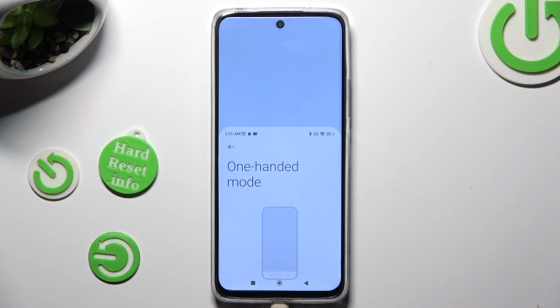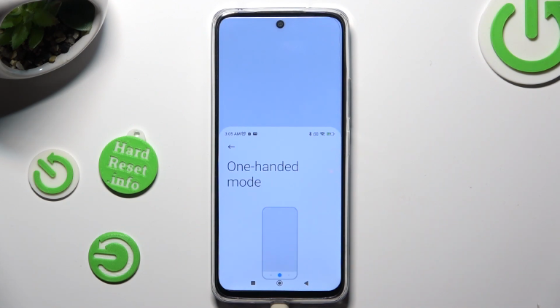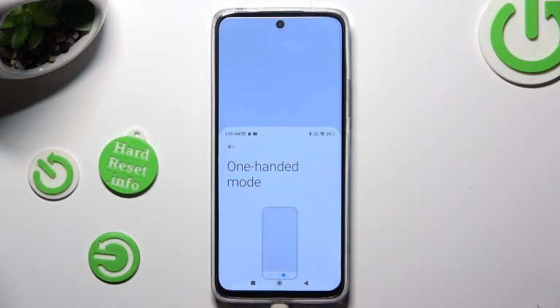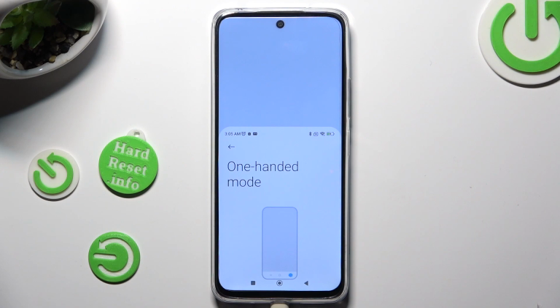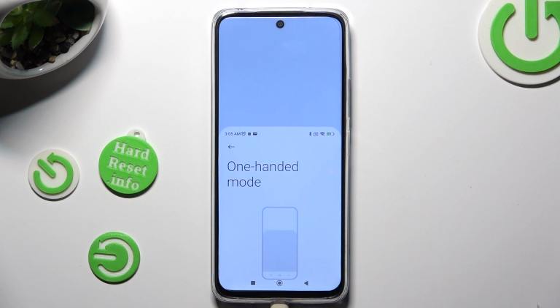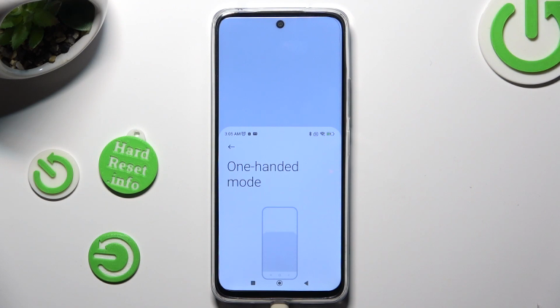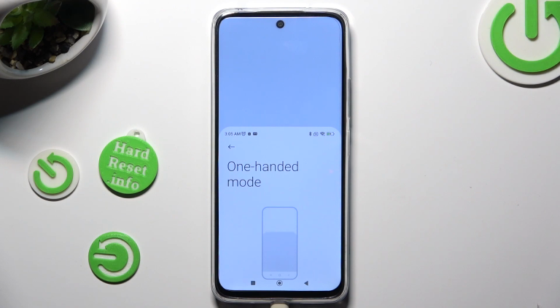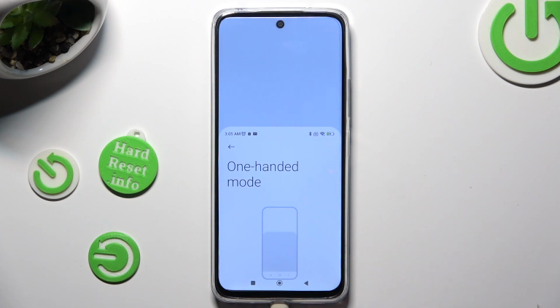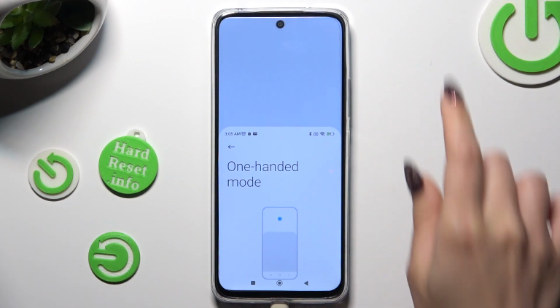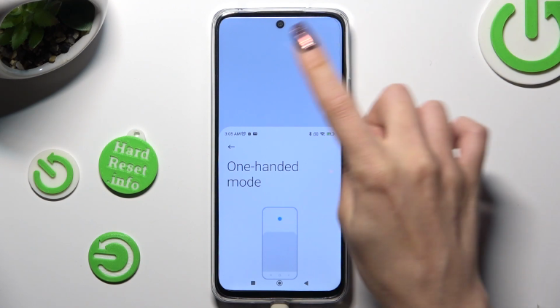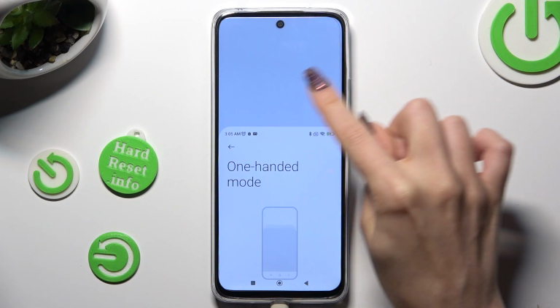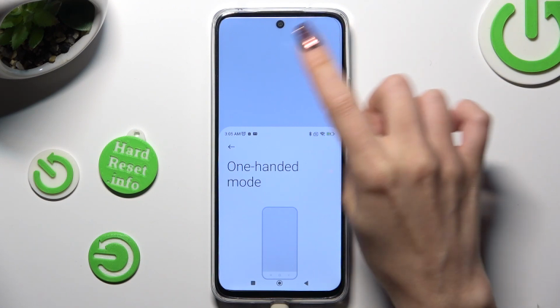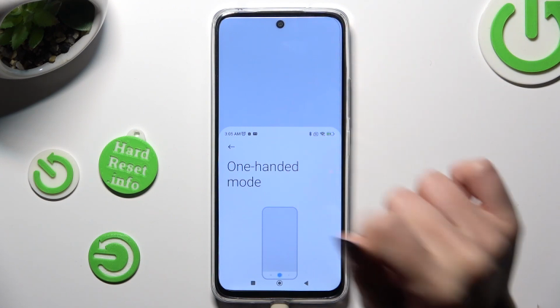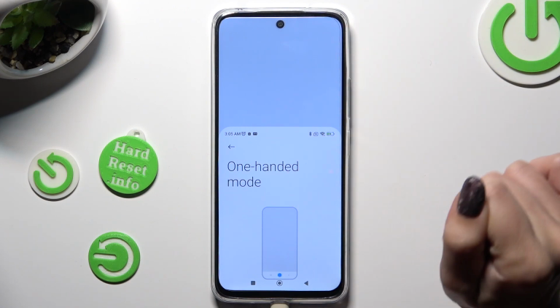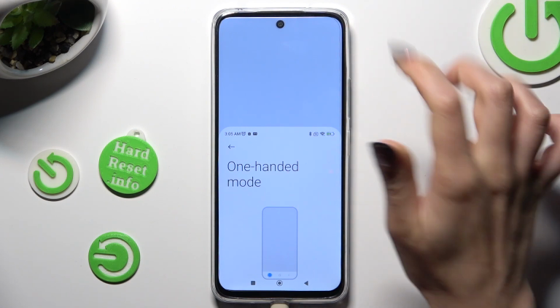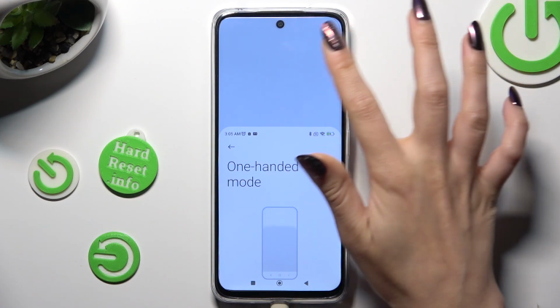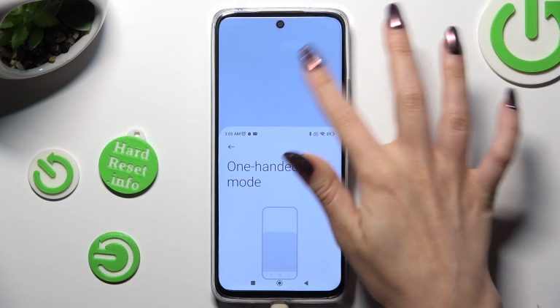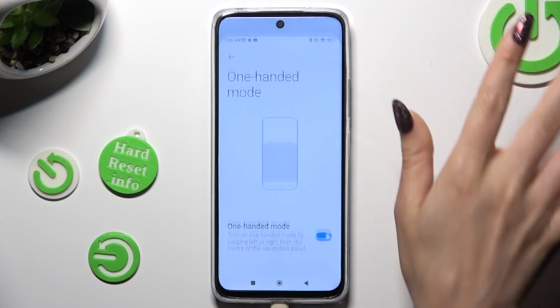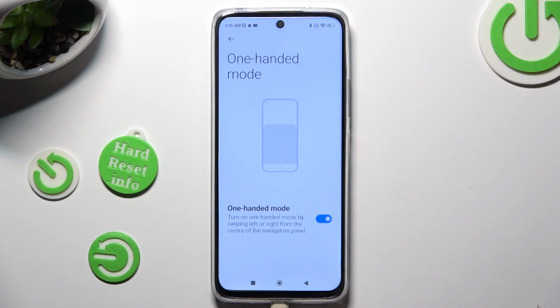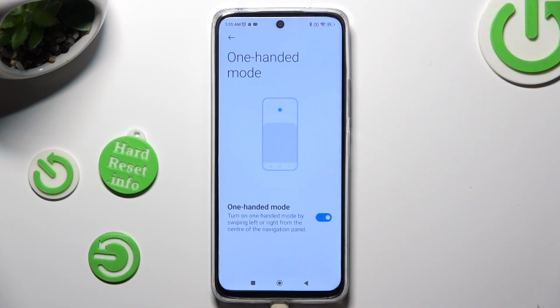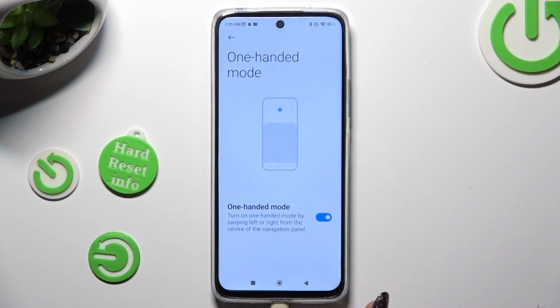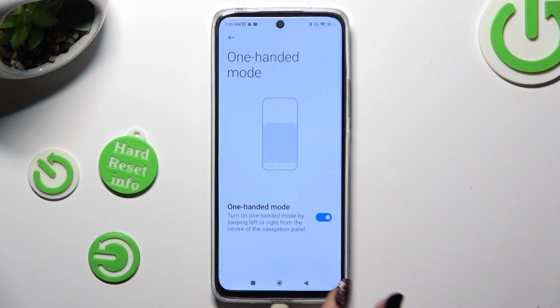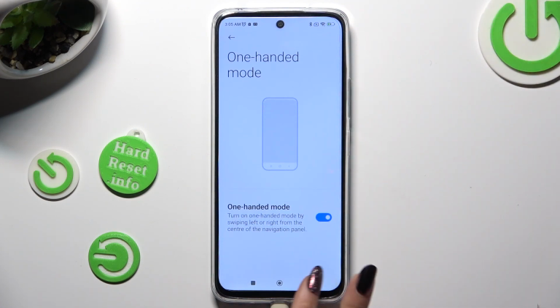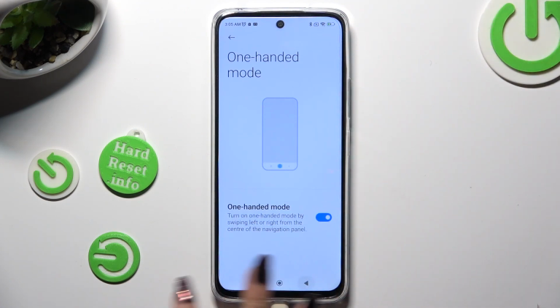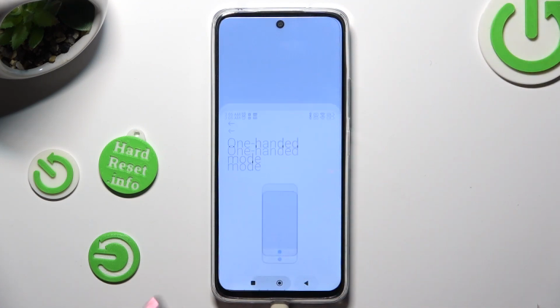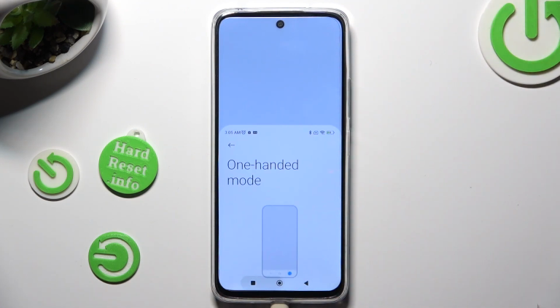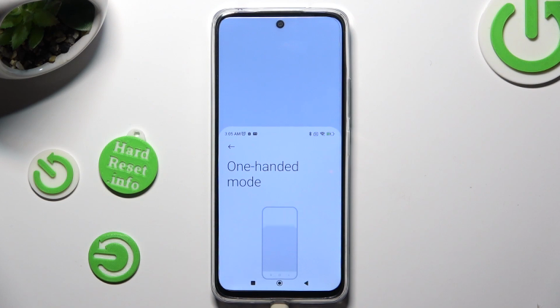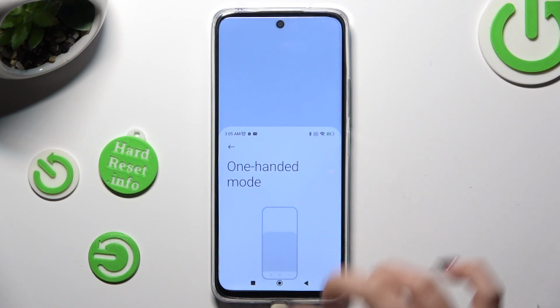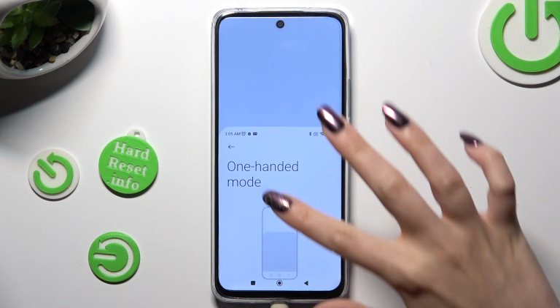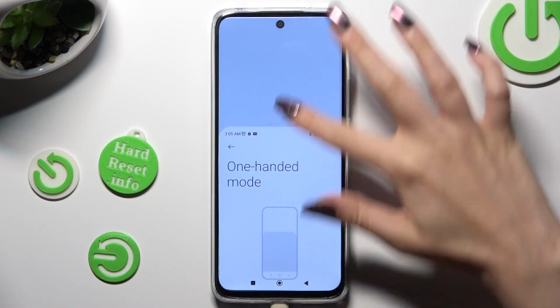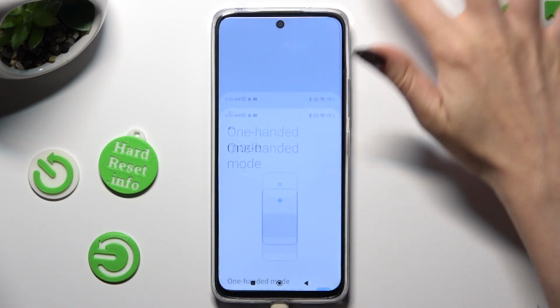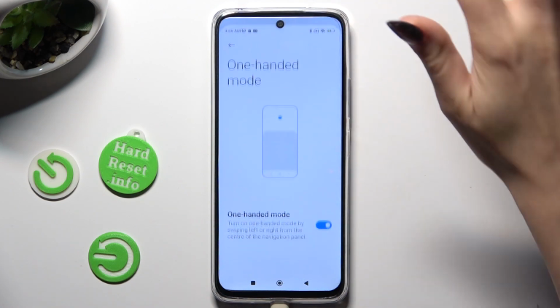If you want to go back, click on this dark area or simply swipe up.